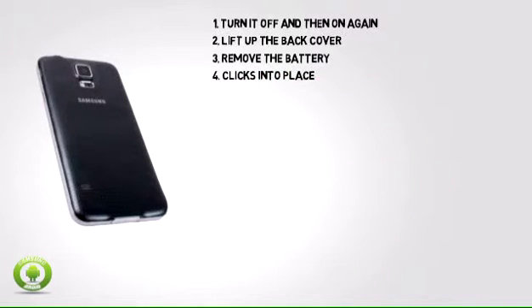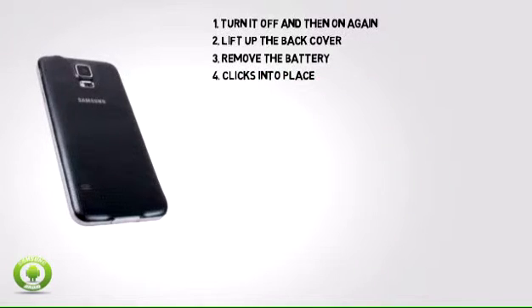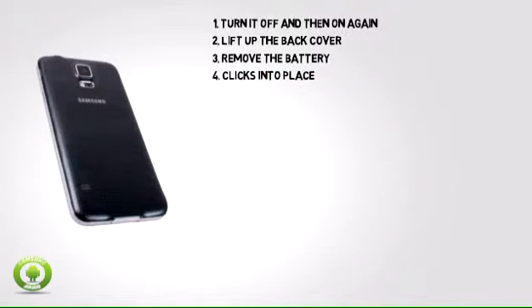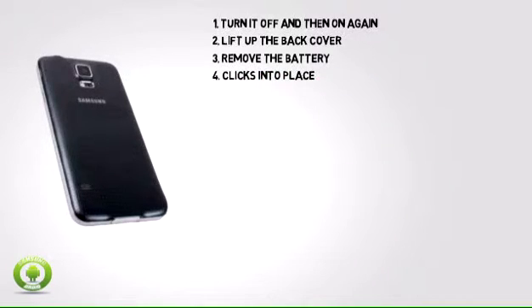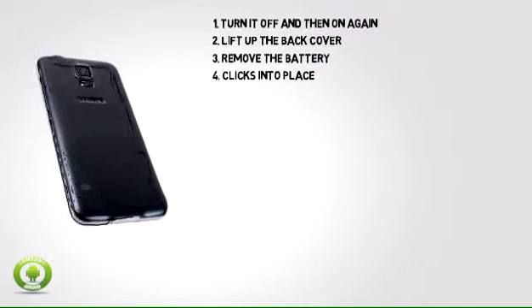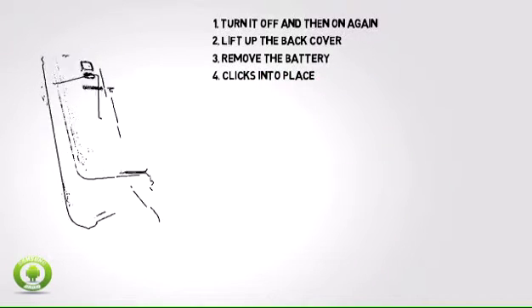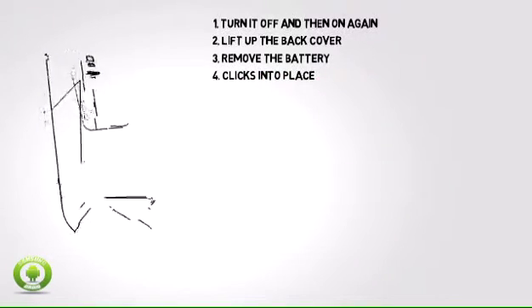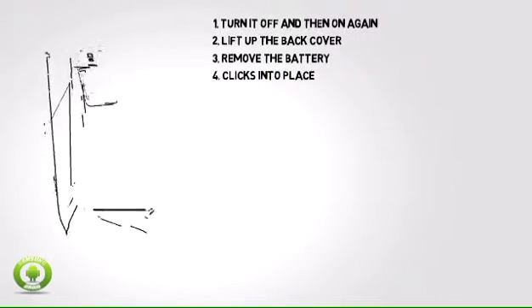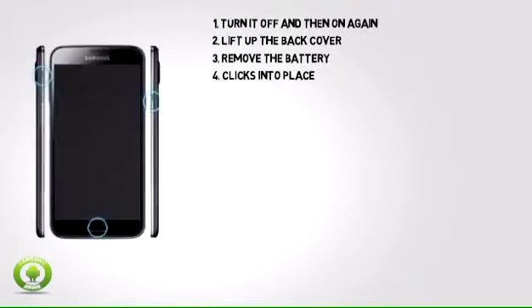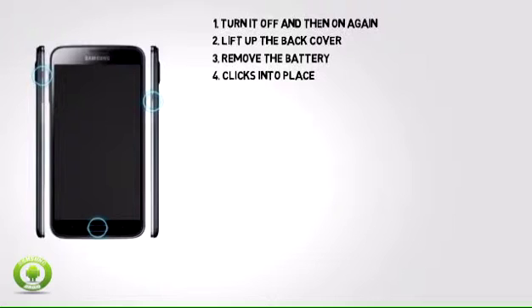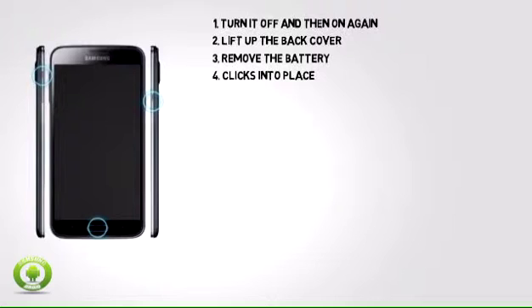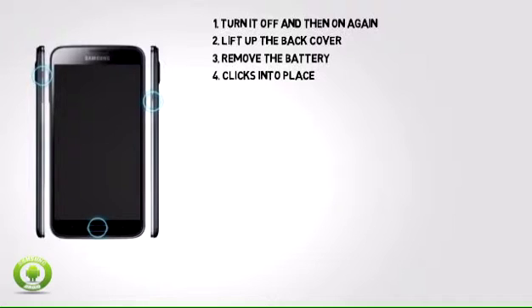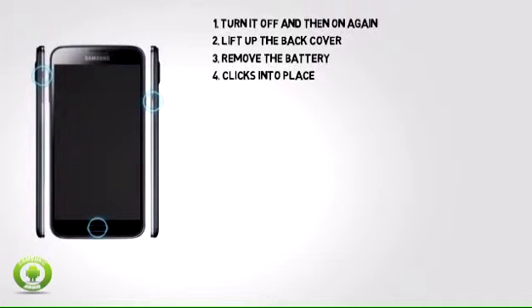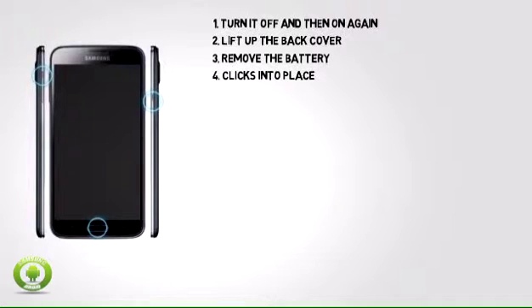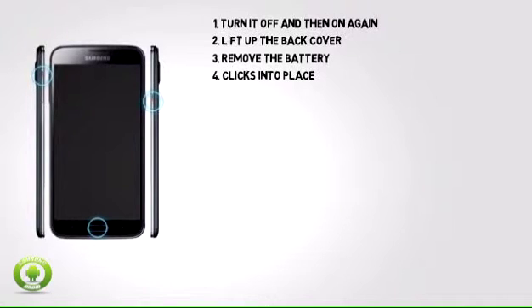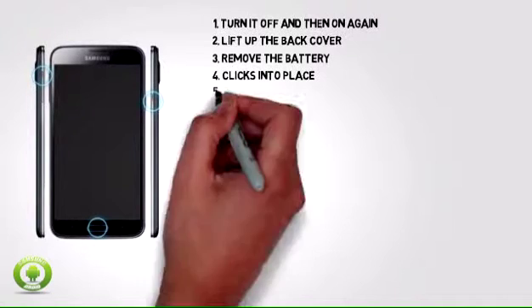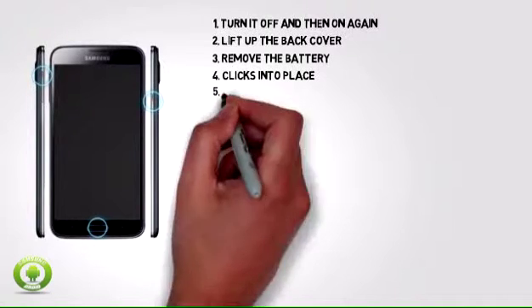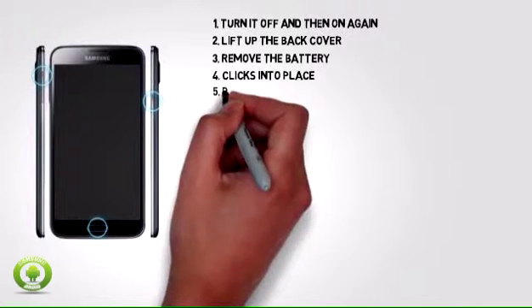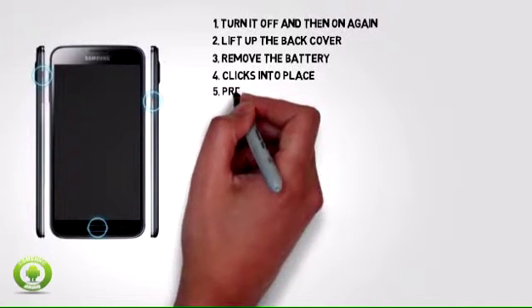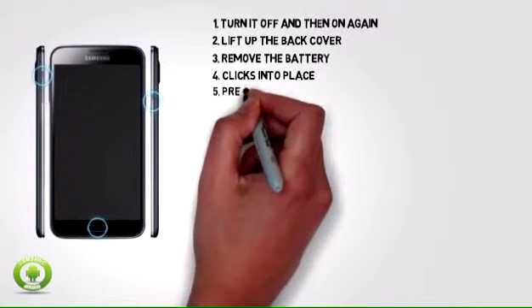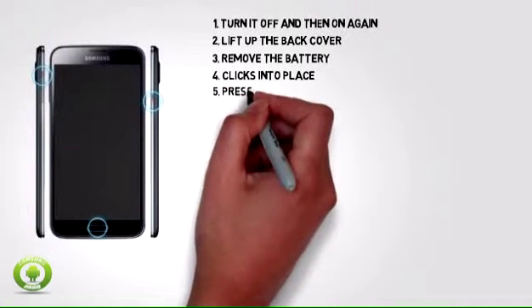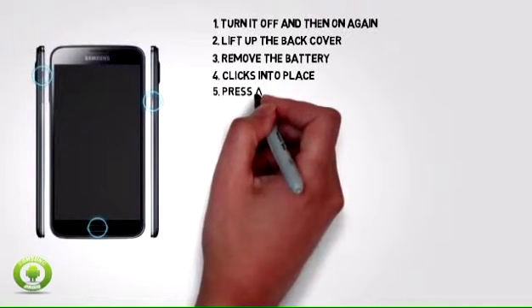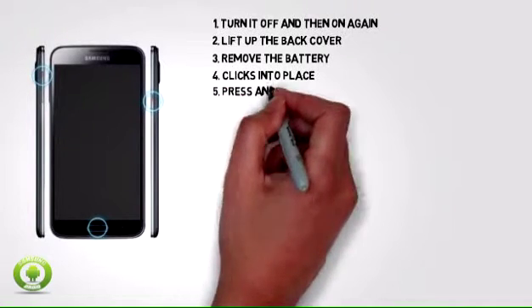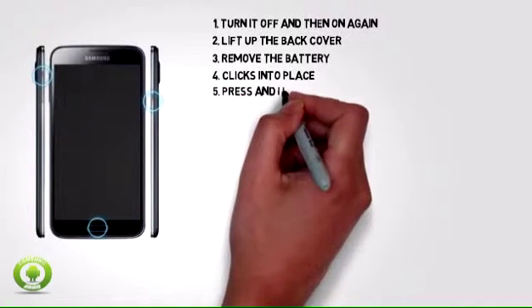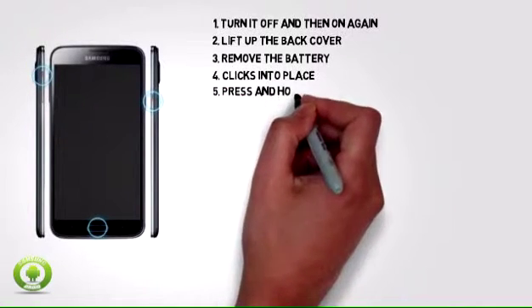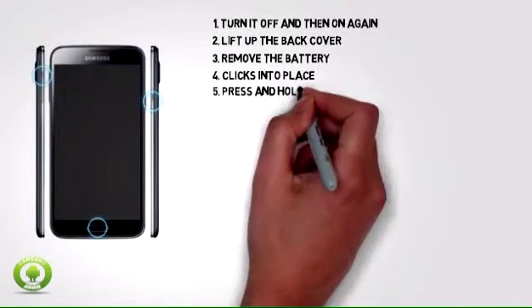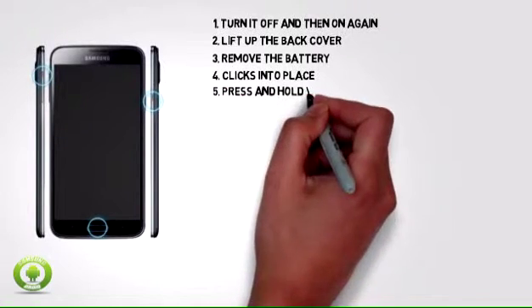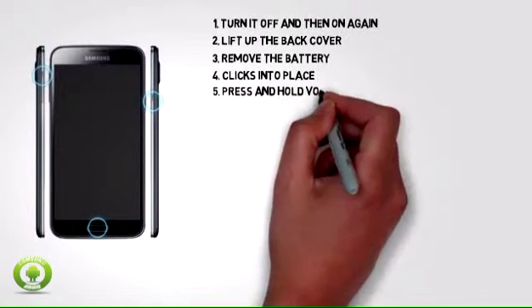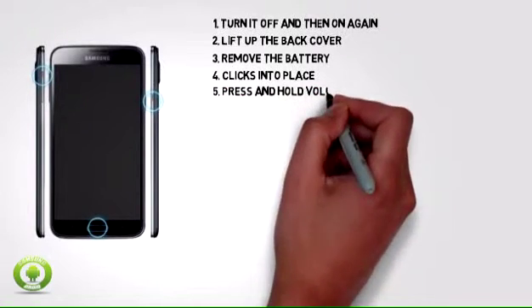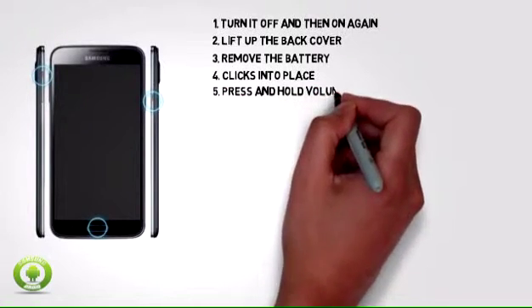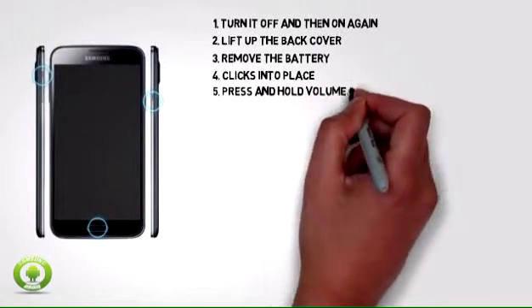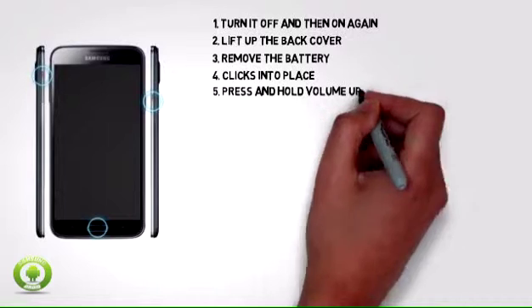Step 4: Line up the battery cover hinge with the designated holes inside the phone, then push the cover down until it clicks into place.